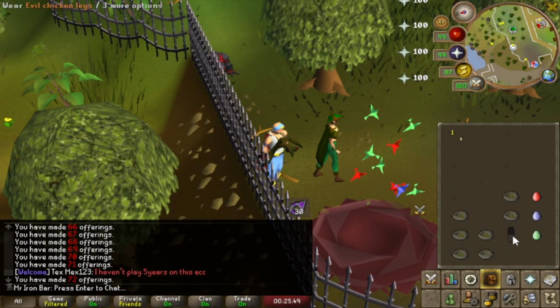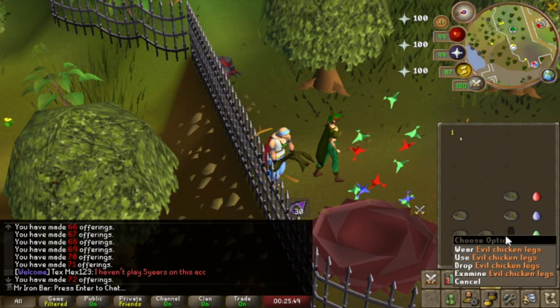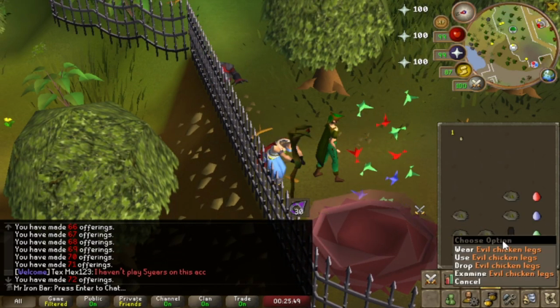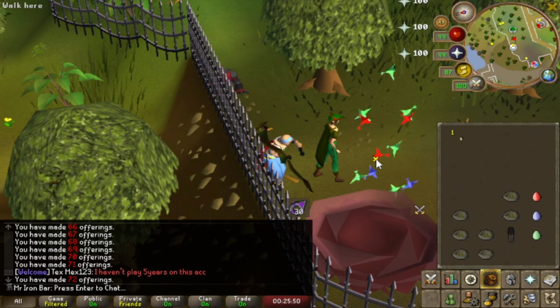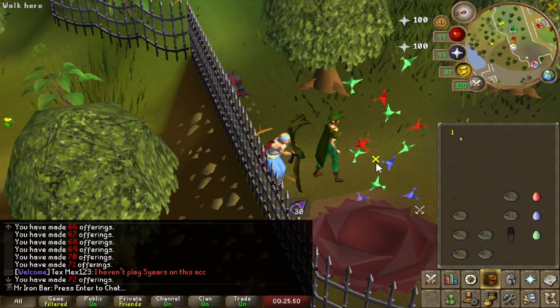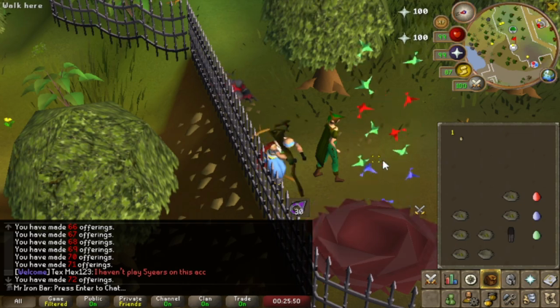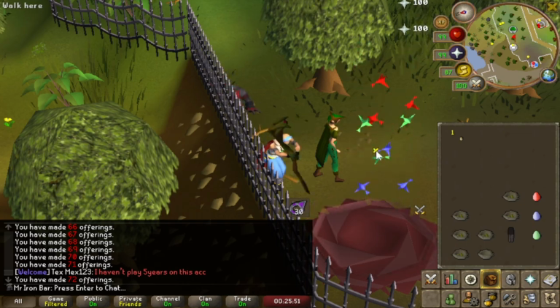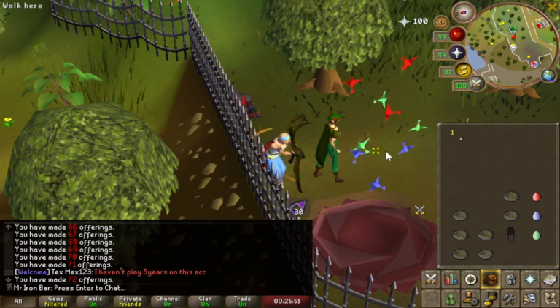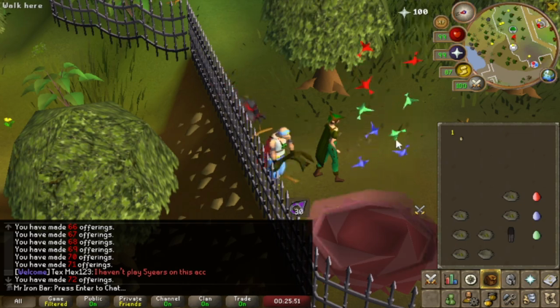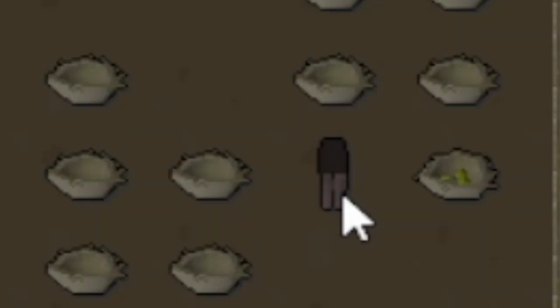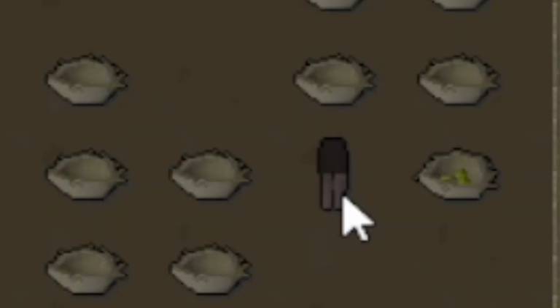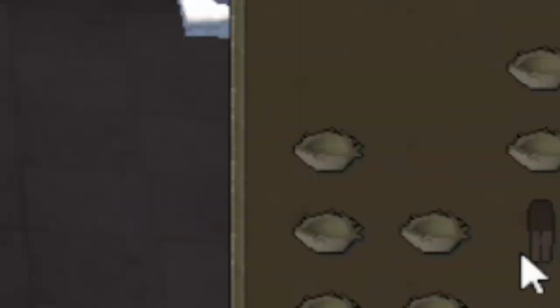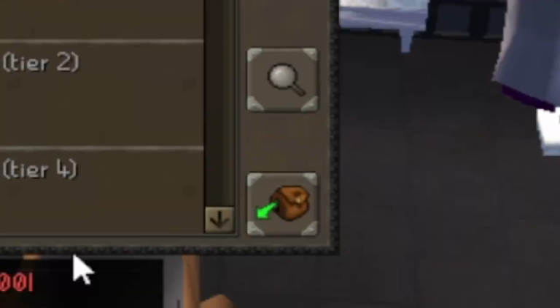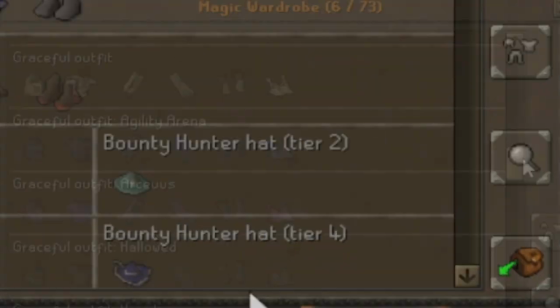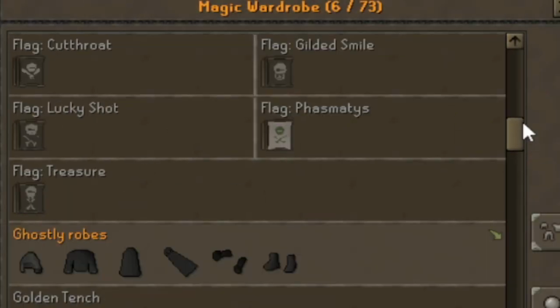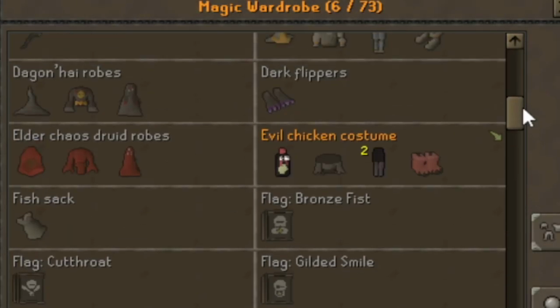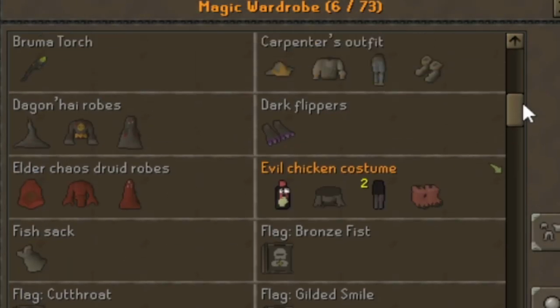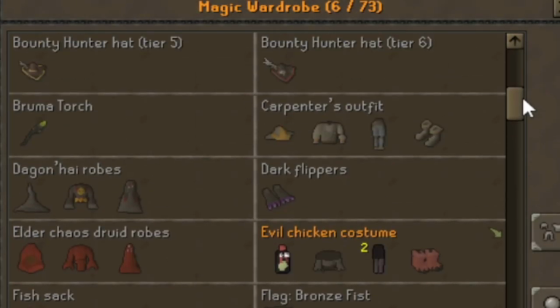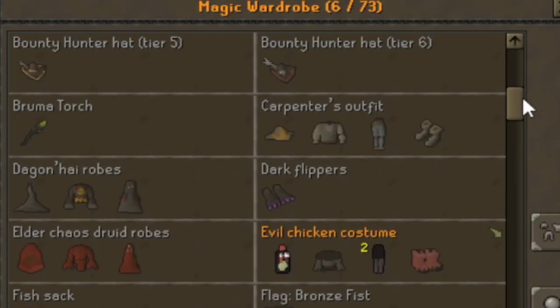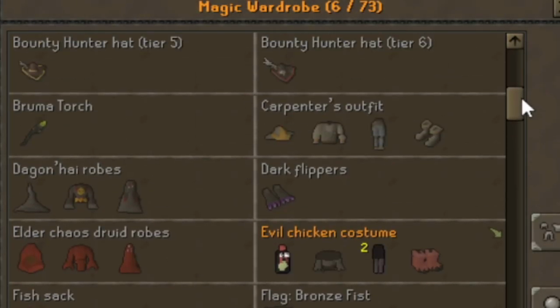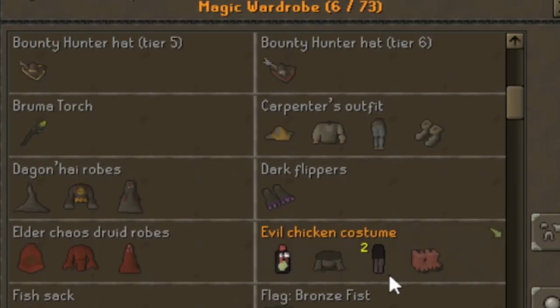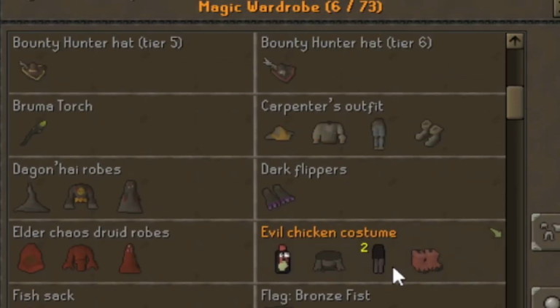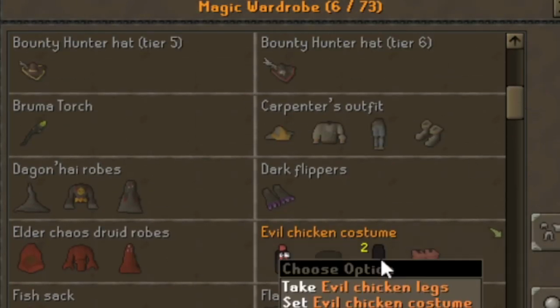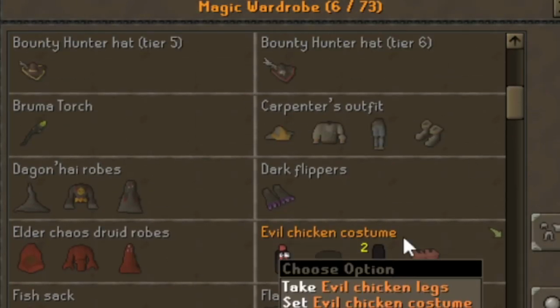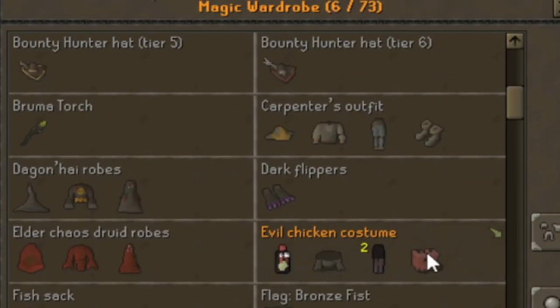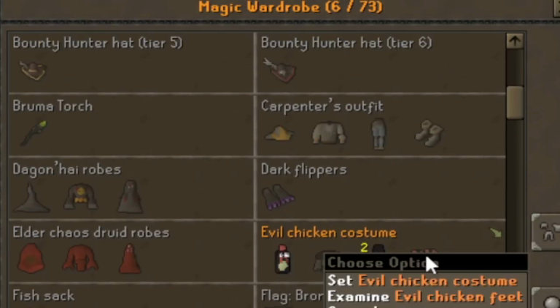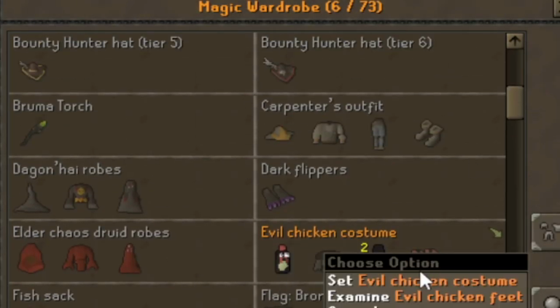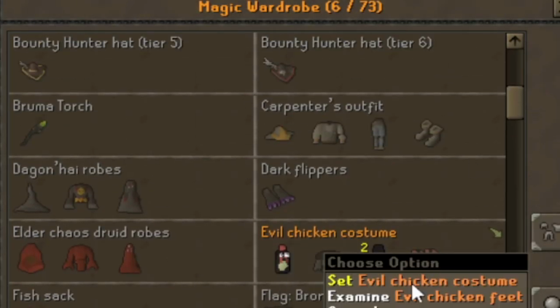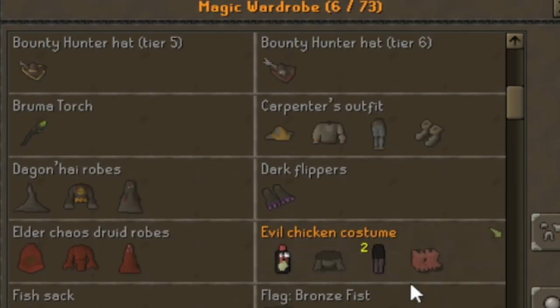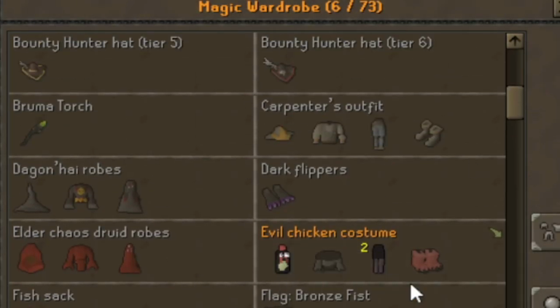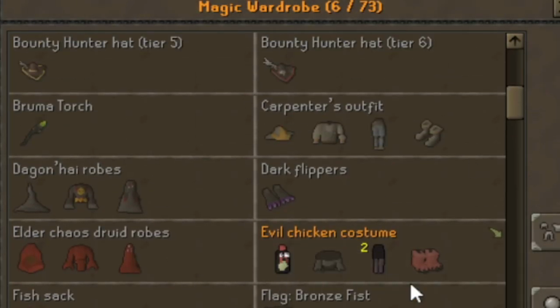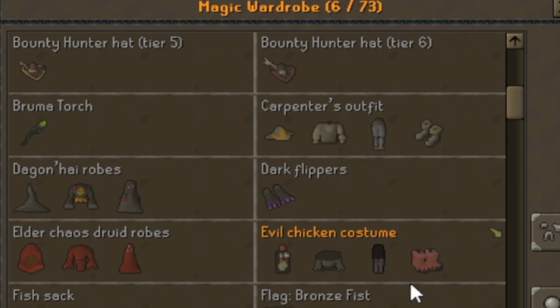Oh my god, evil chicken legs! You can actually get dupes? That's actually dumb.